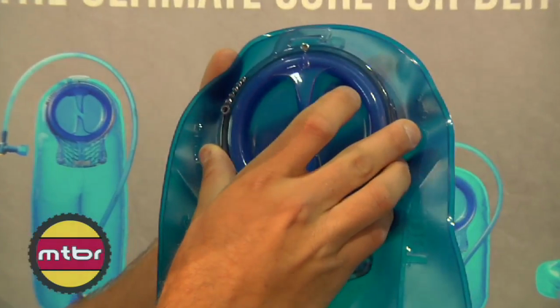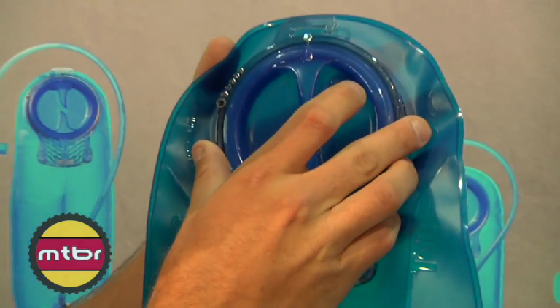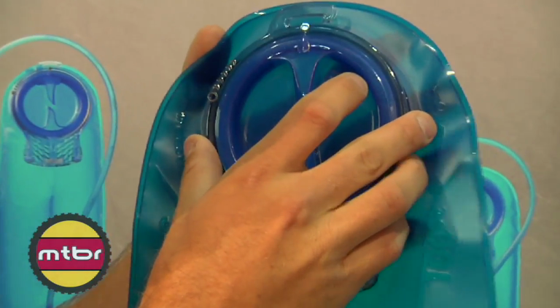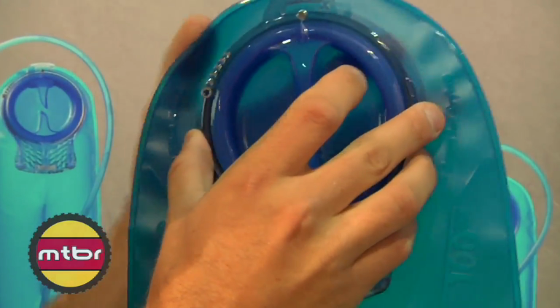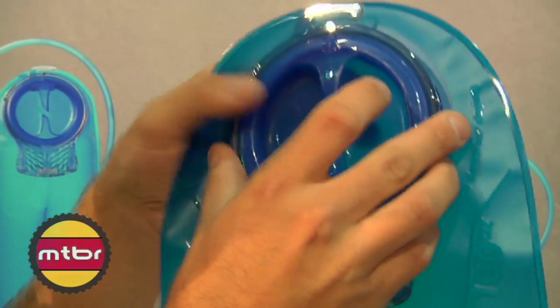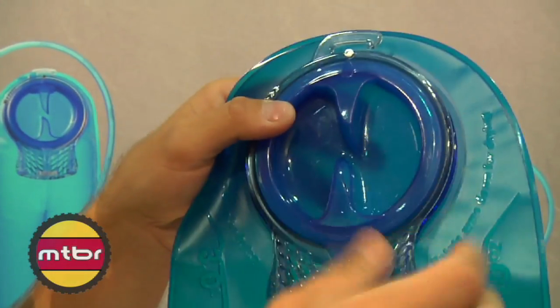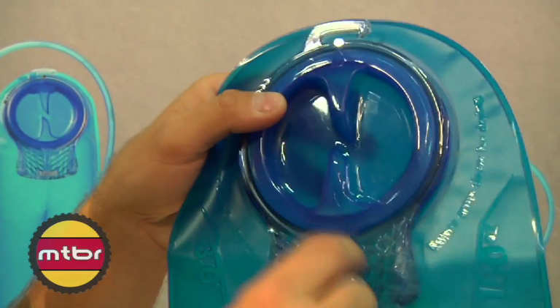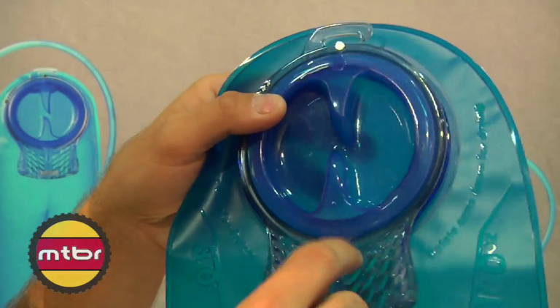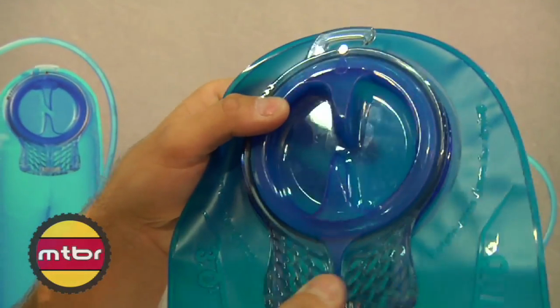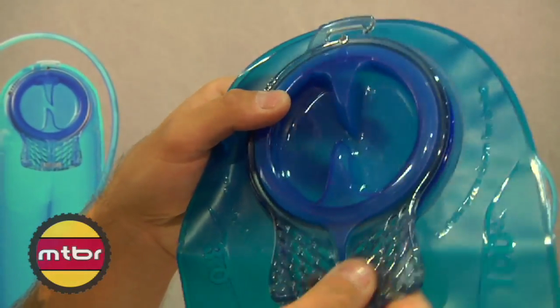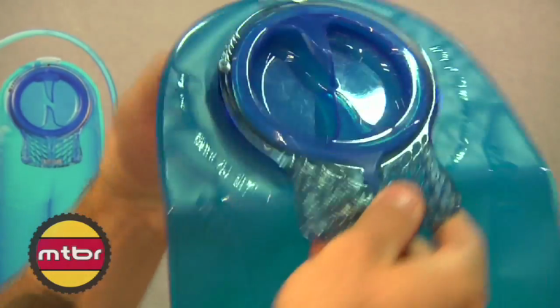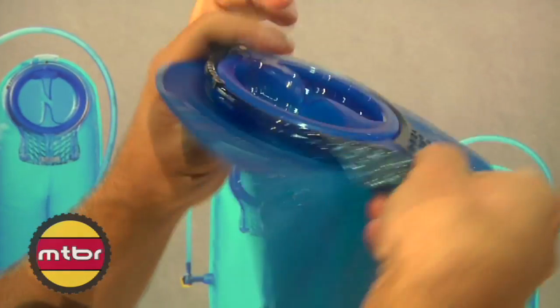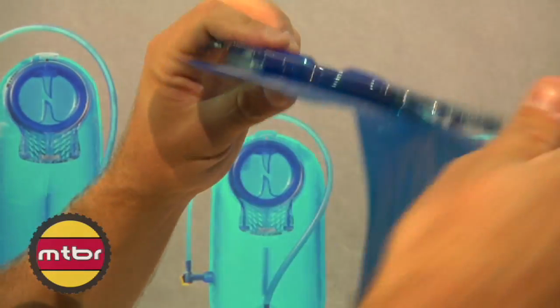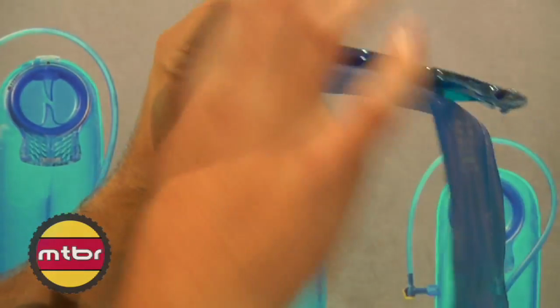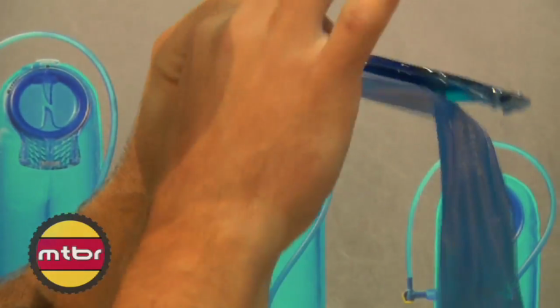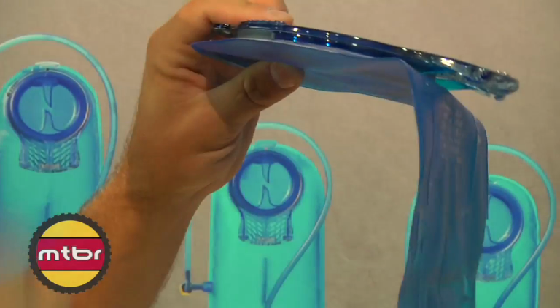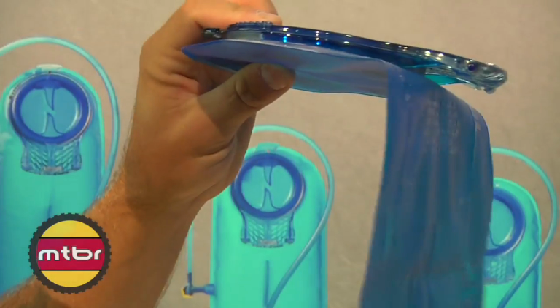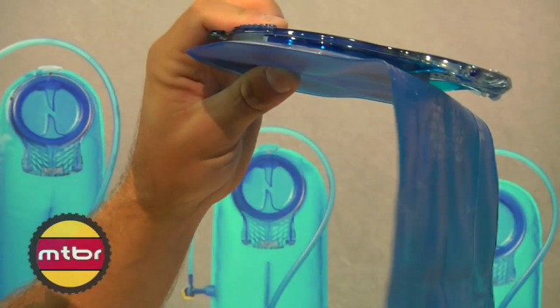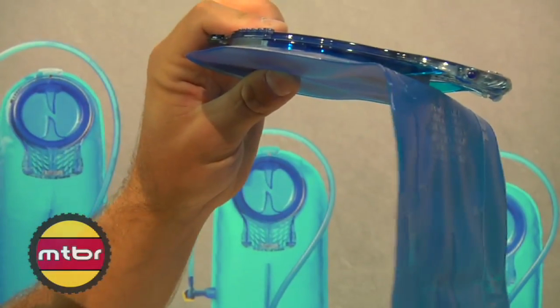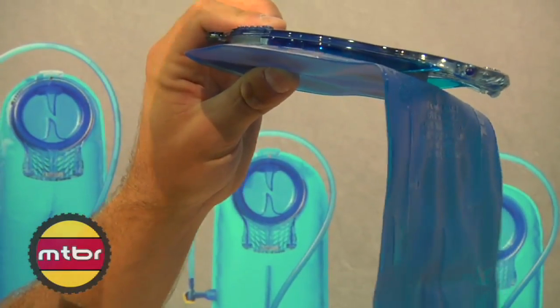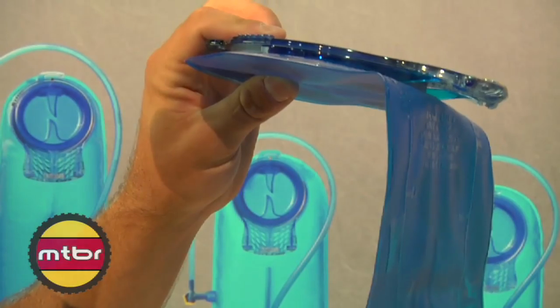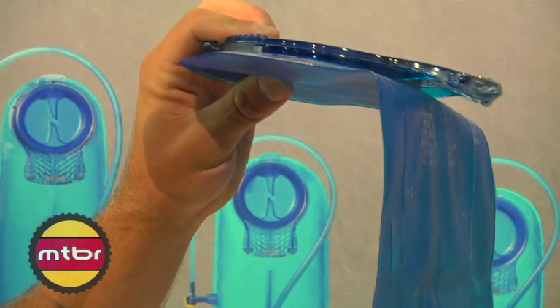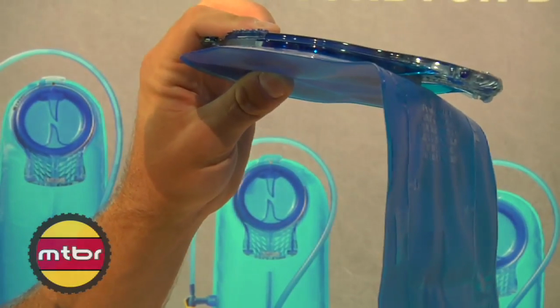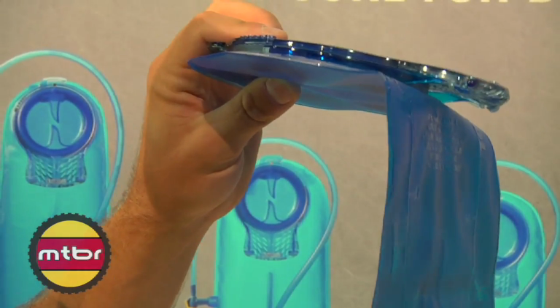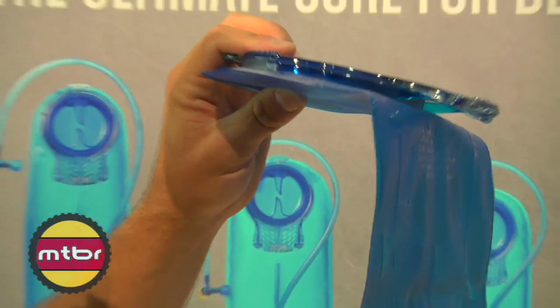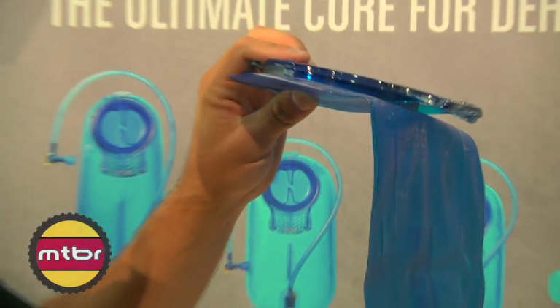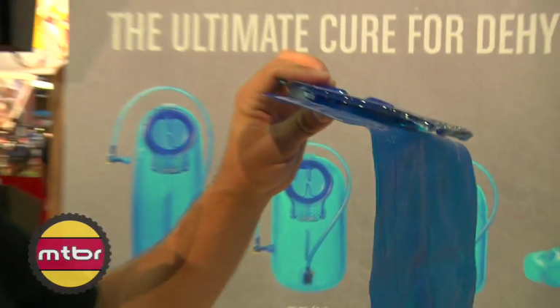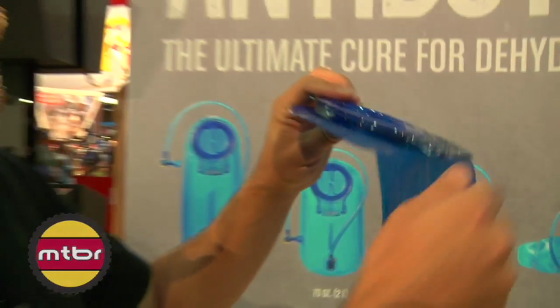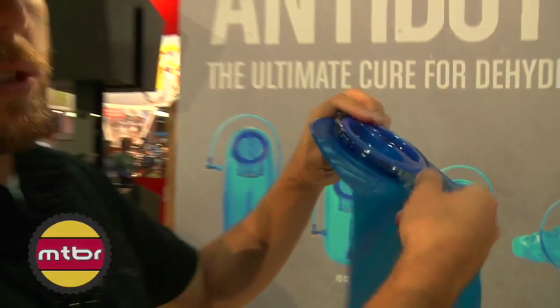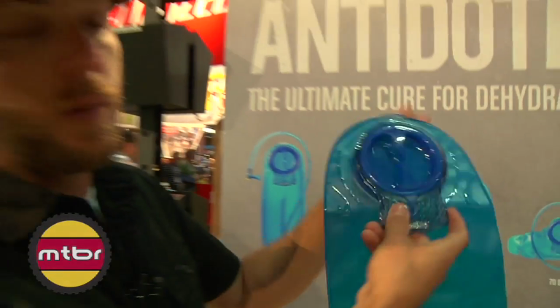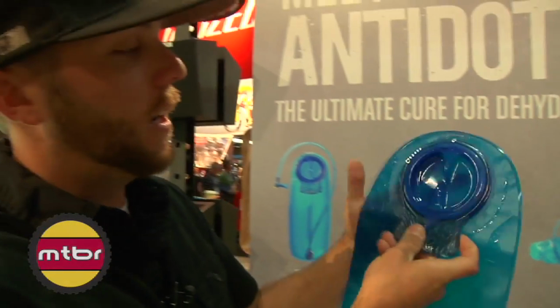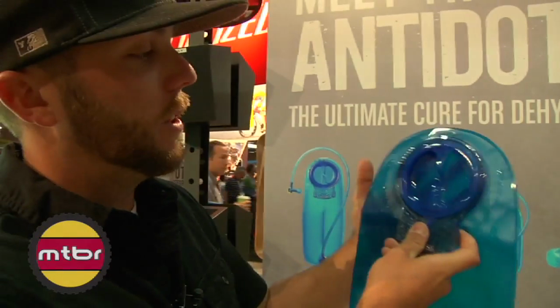We reduced the weight by 19% and made it 28% lower profile. So just cutting weight, cutting bulk, streamlining everything.